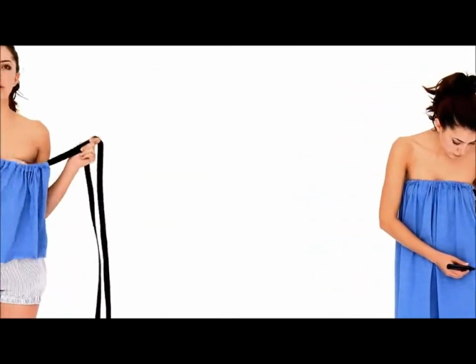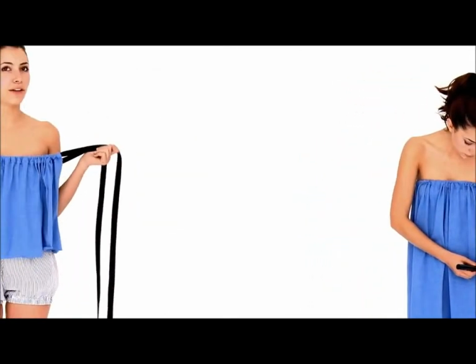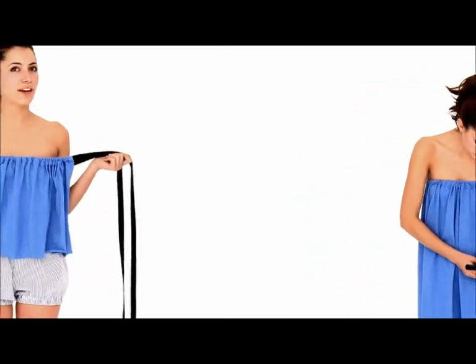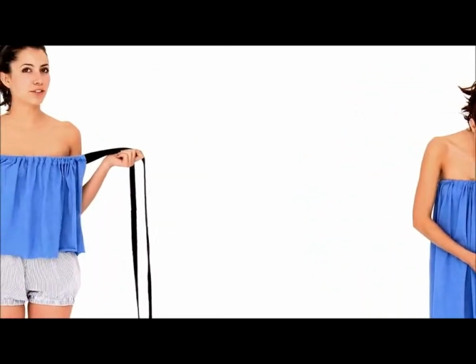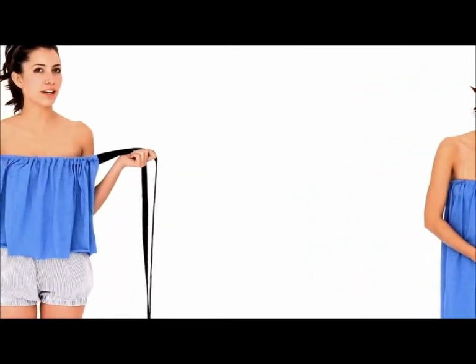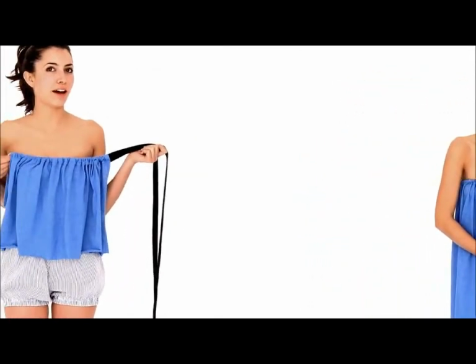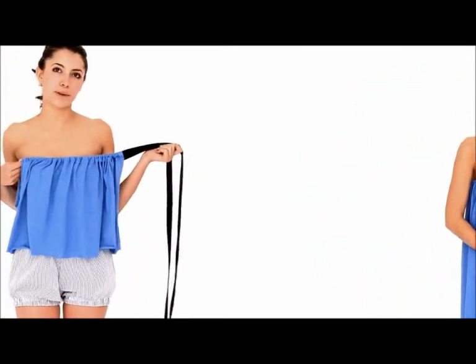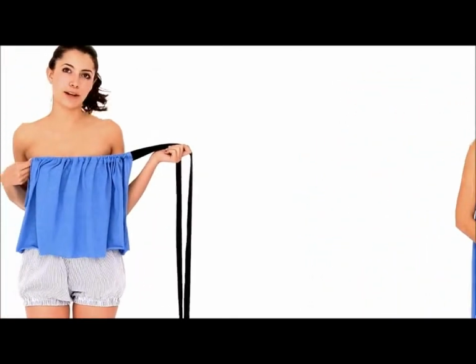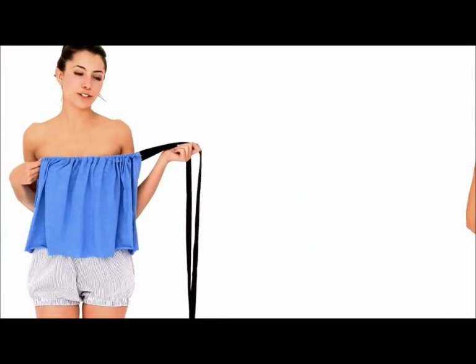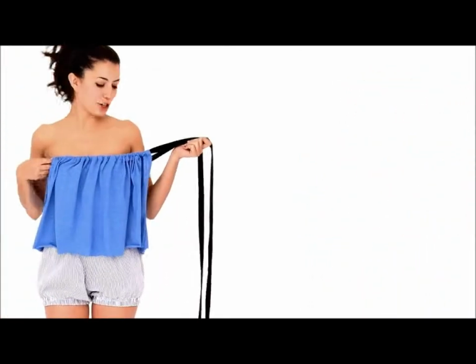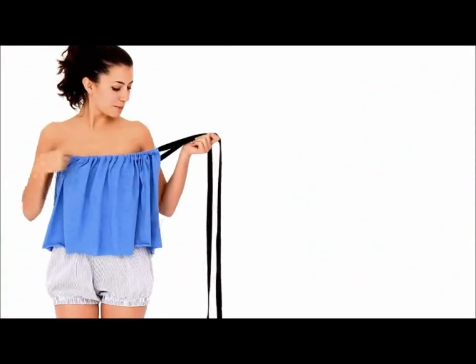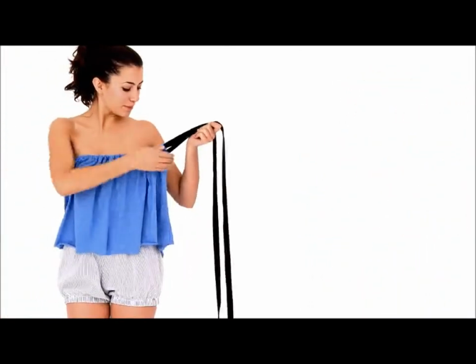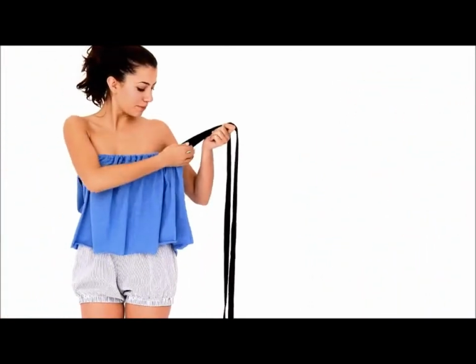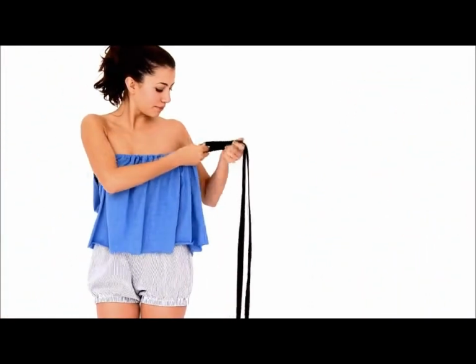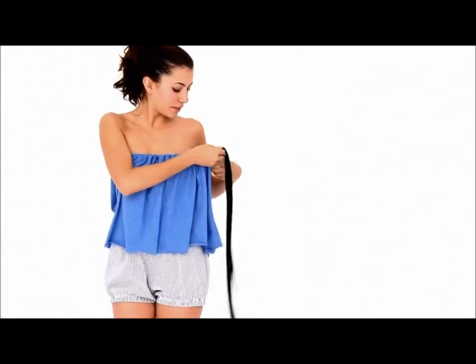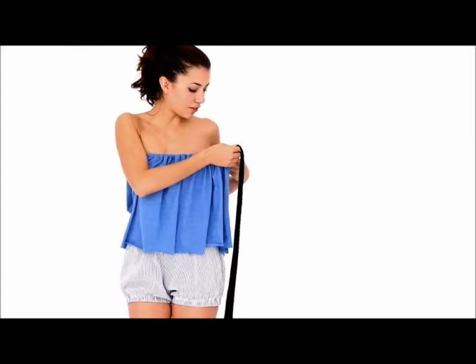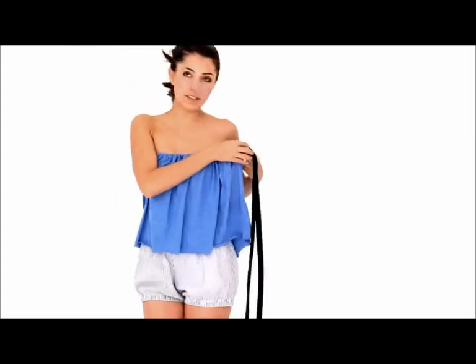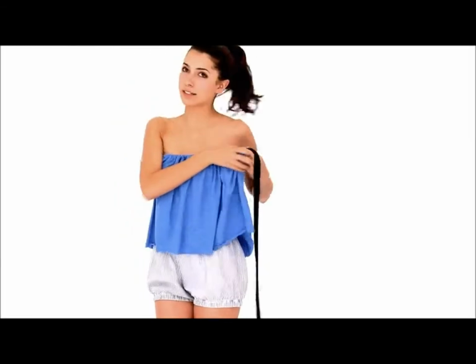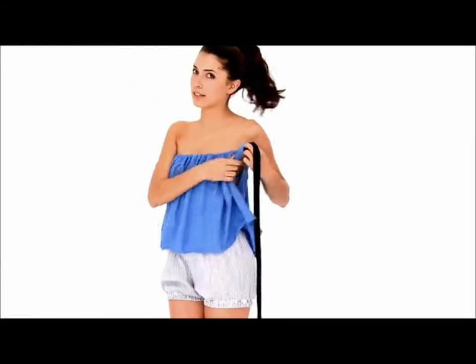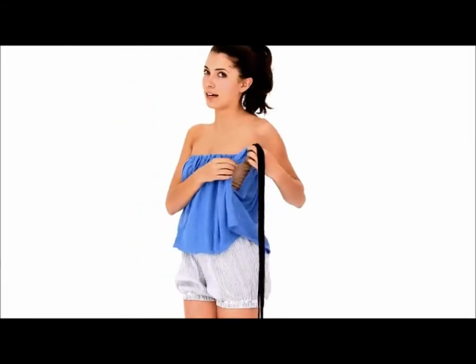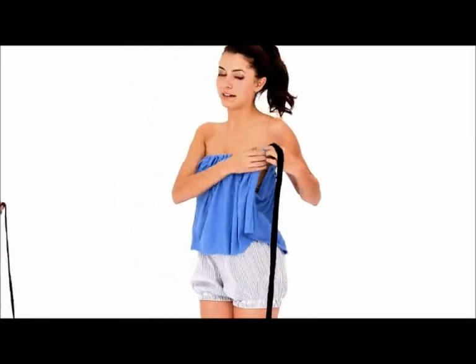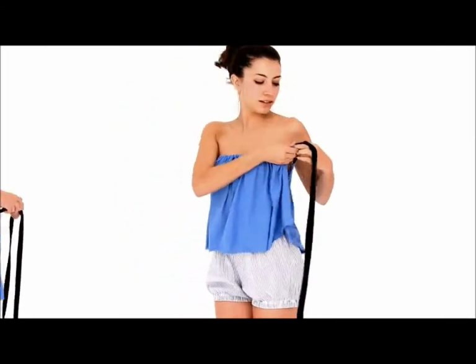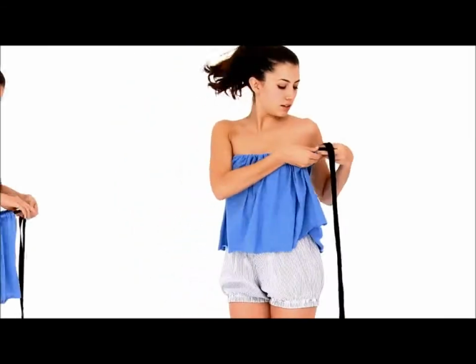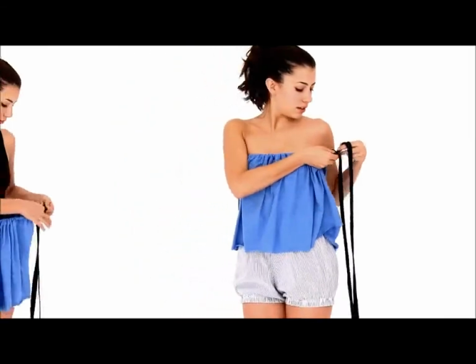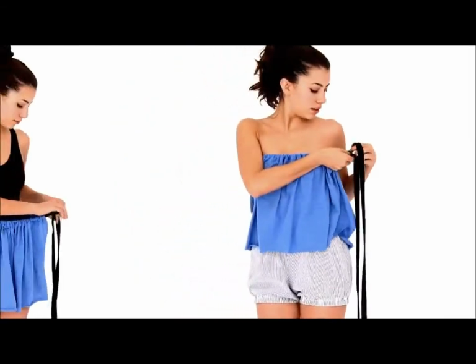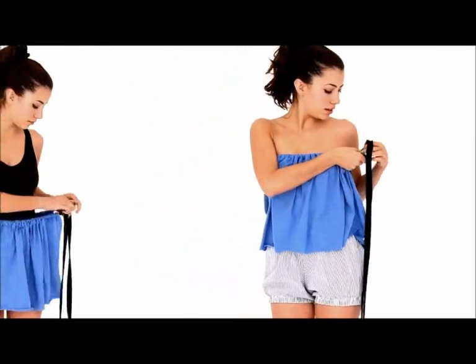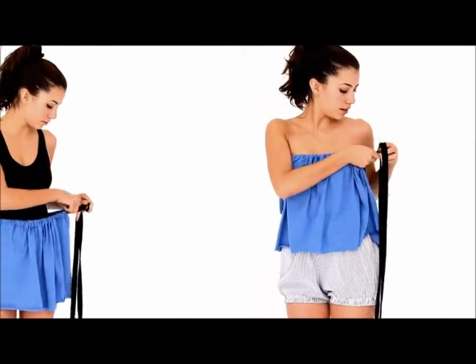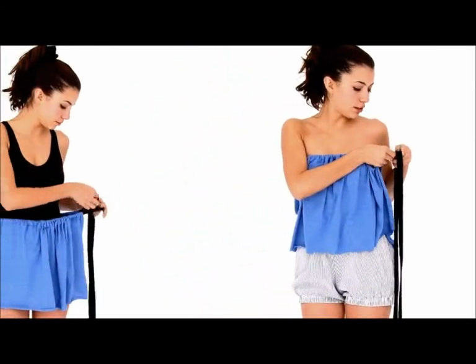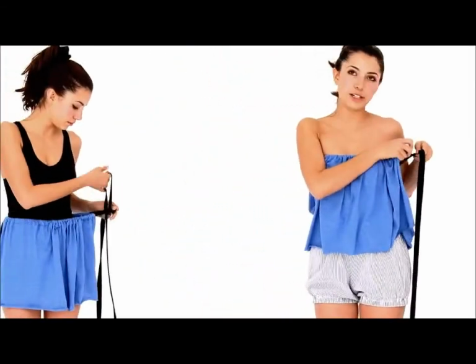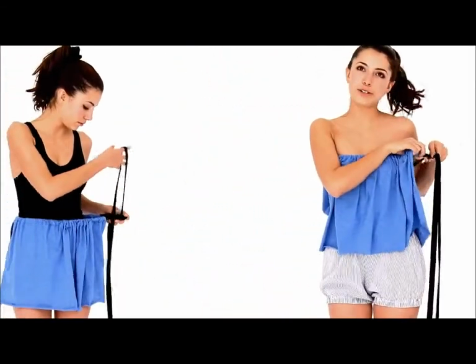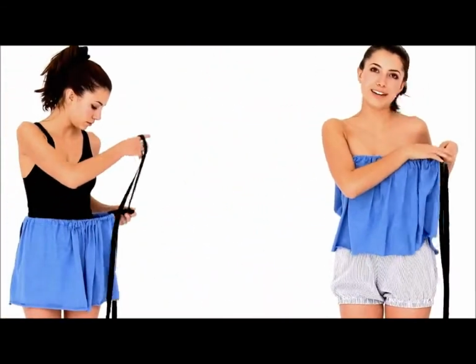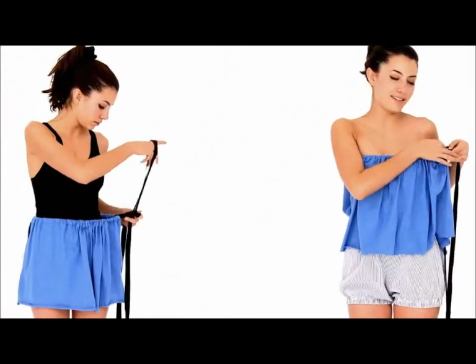Now that I have the dress cut, I'm going to wear it as a shirt. I've got the slits on the side and all you need to do is tie it.